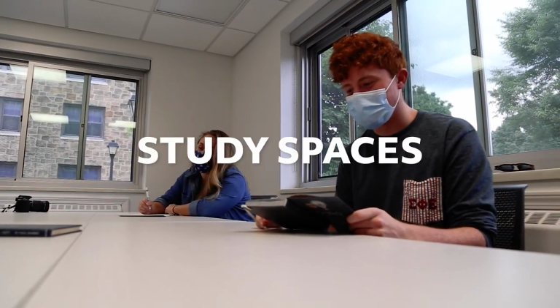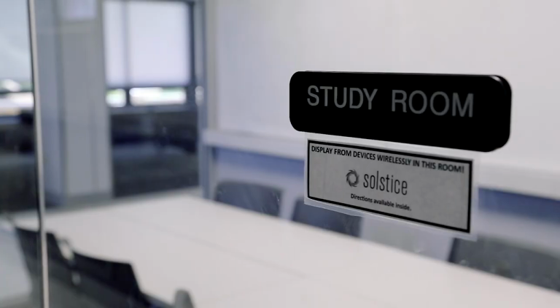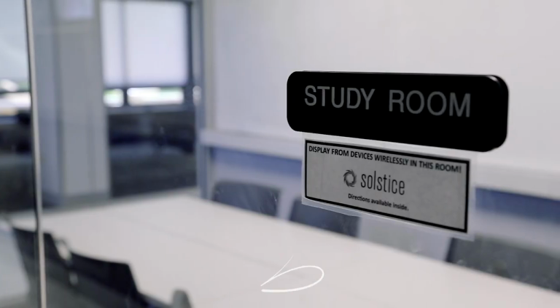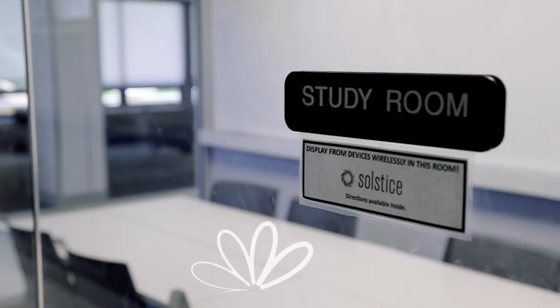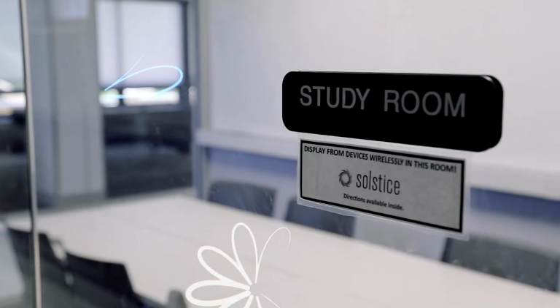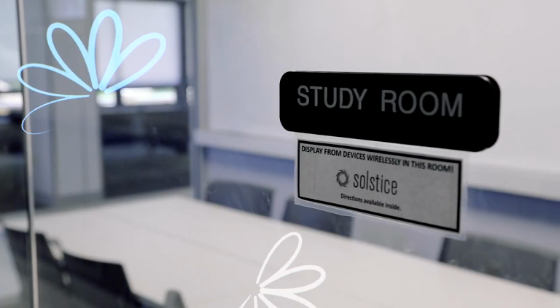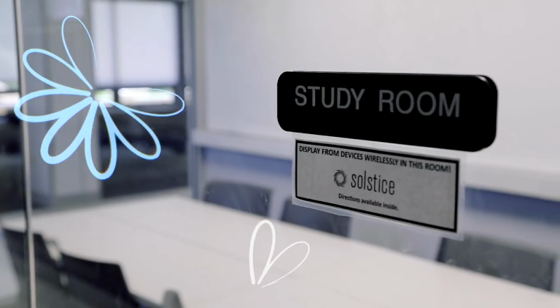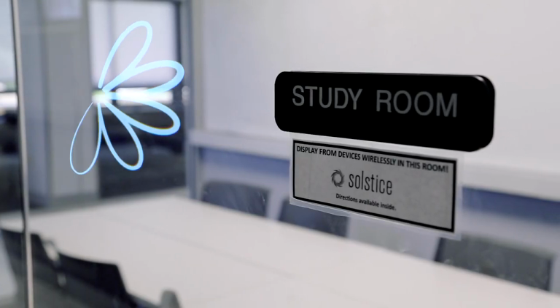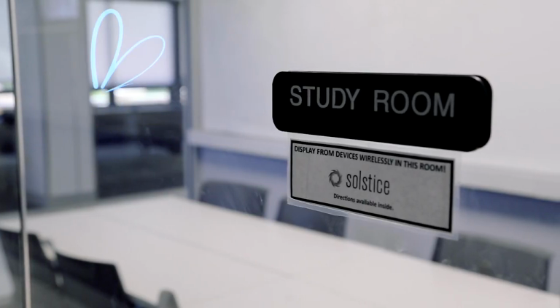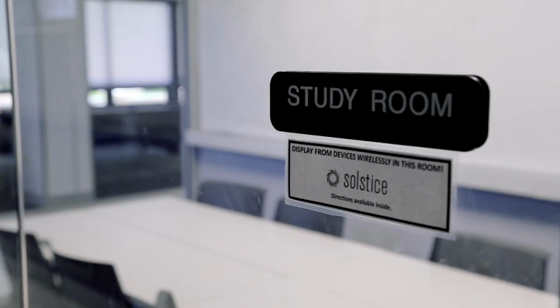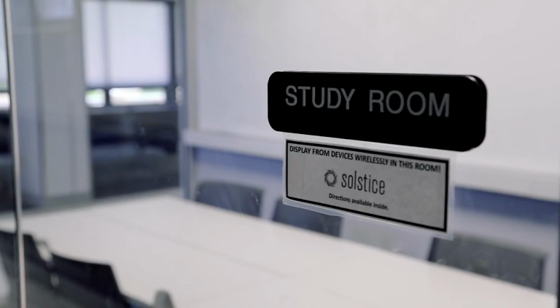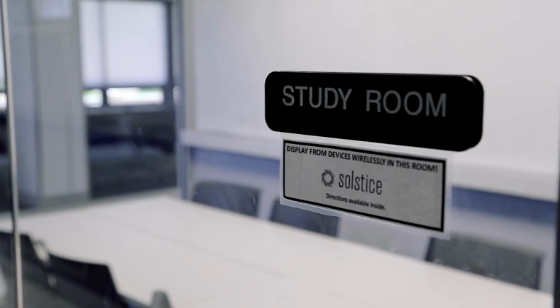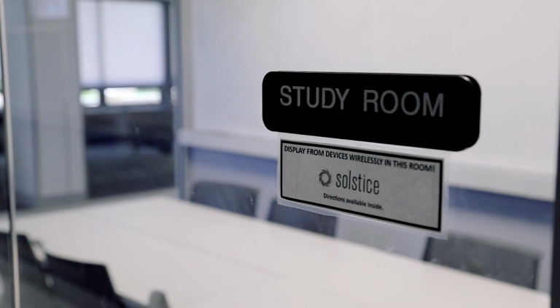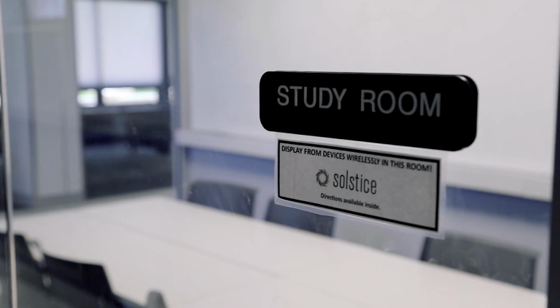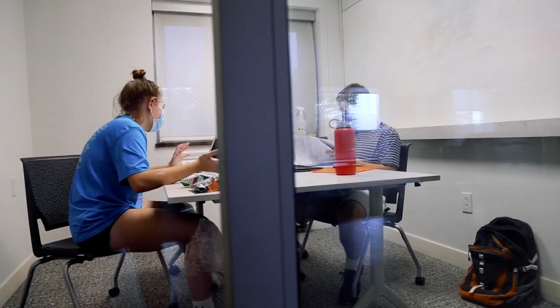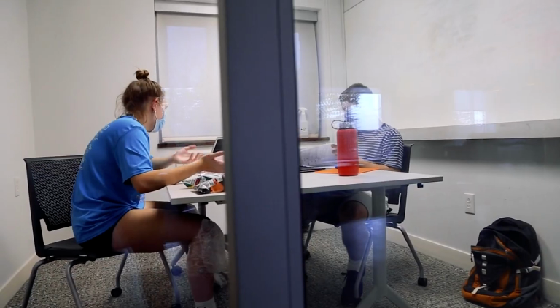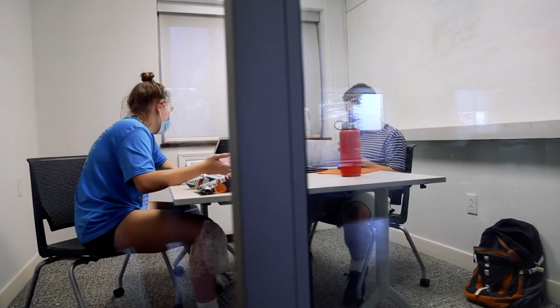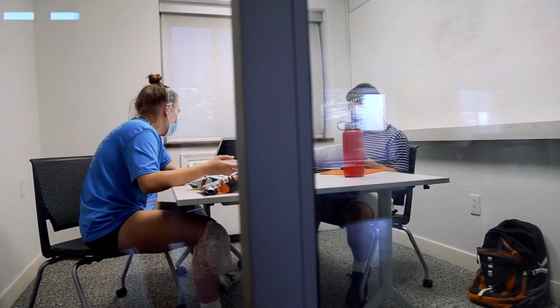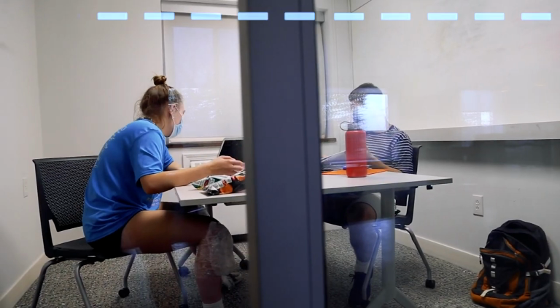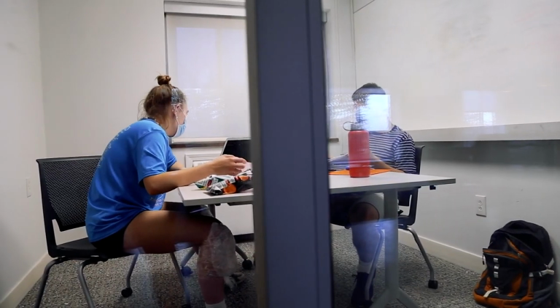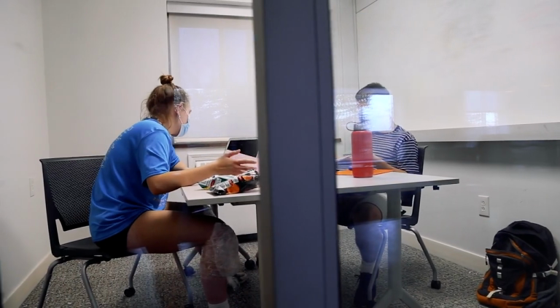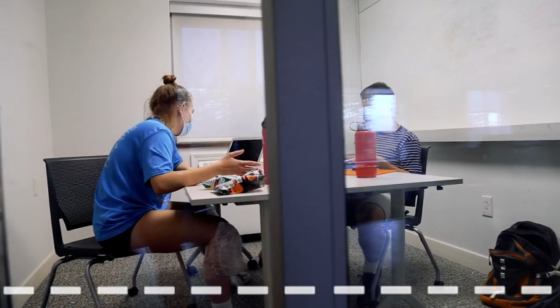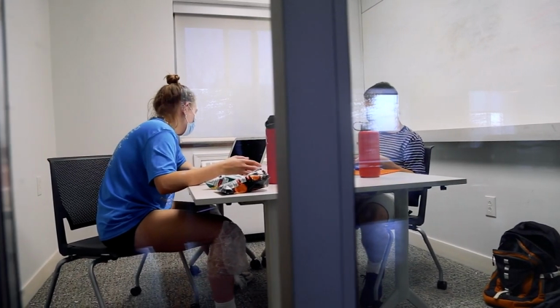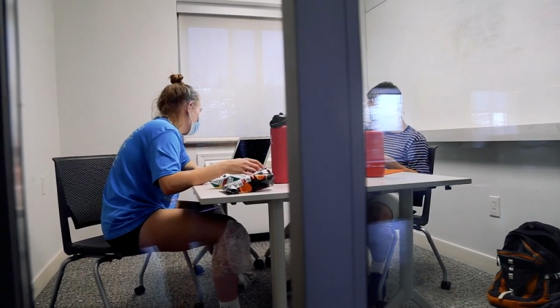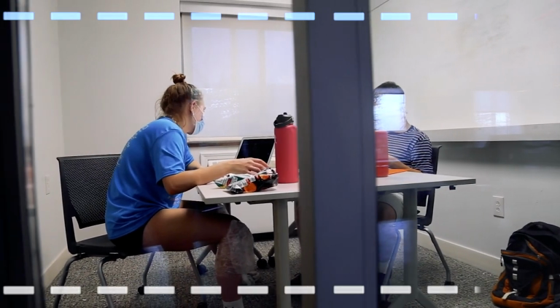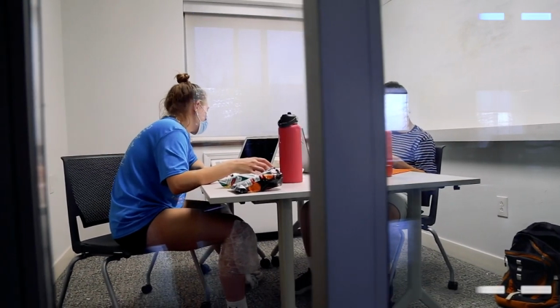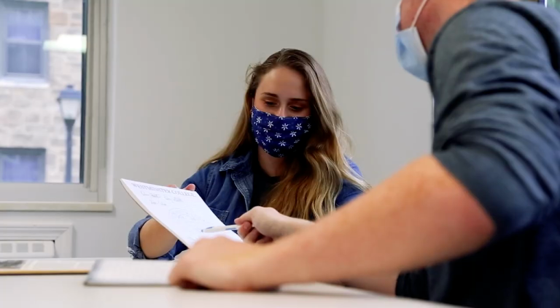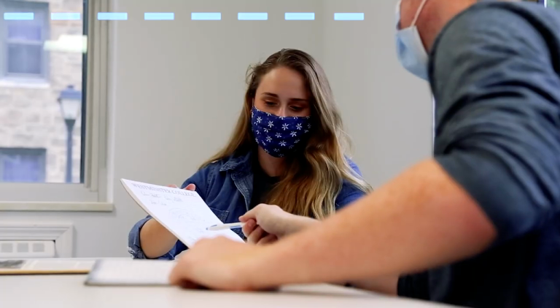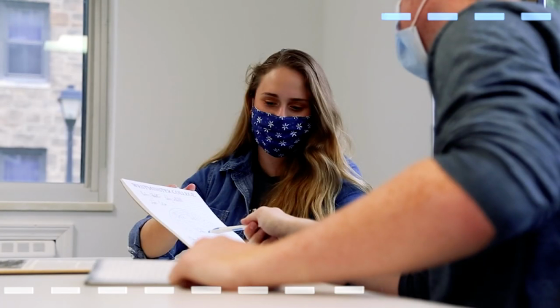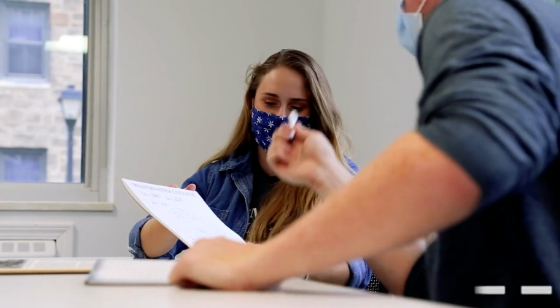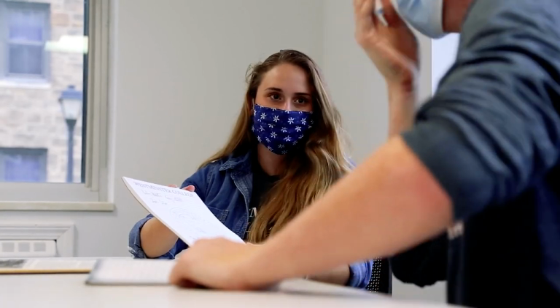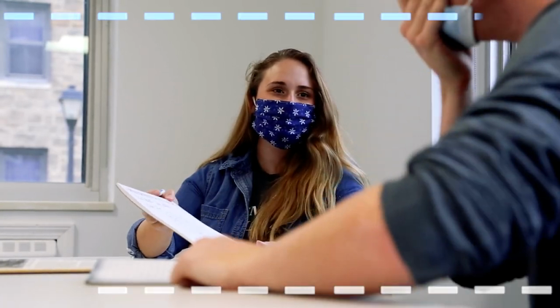When it's time to hit the books, each of our residence halls has study rooms where you can study alone or with a group.